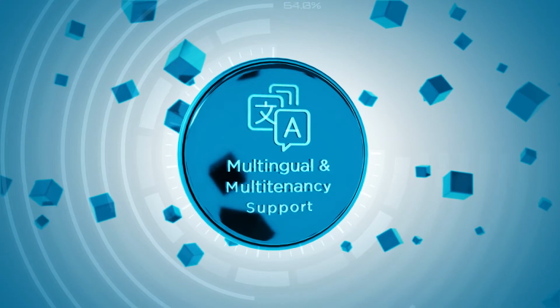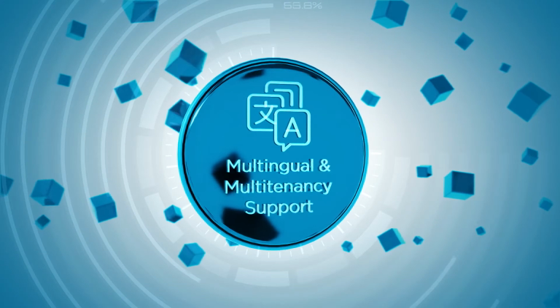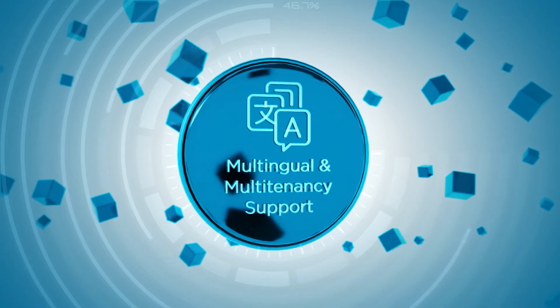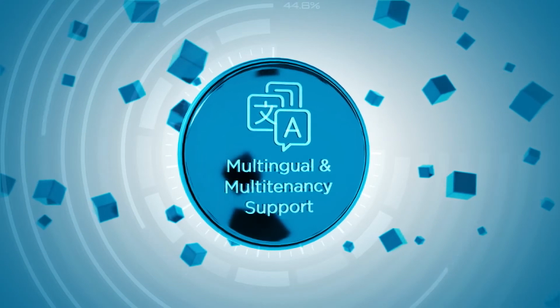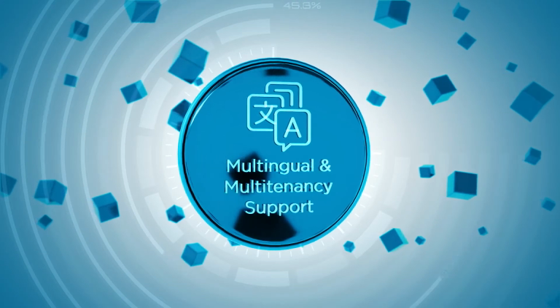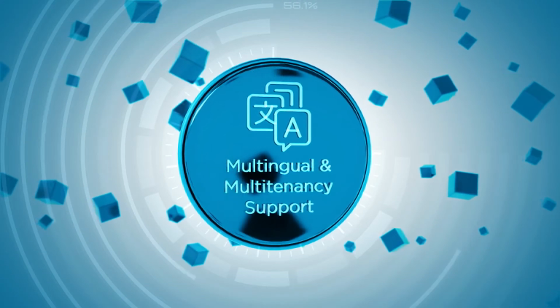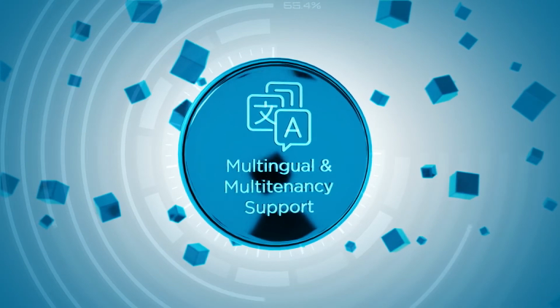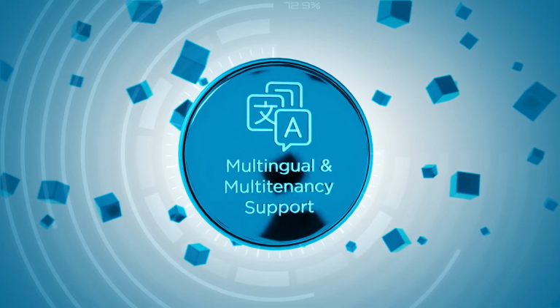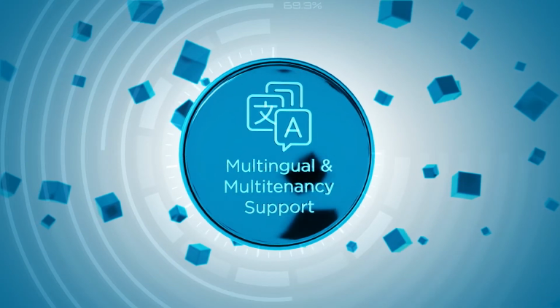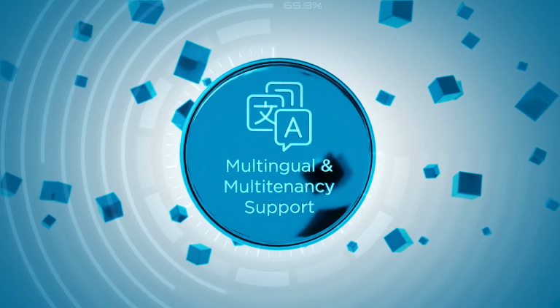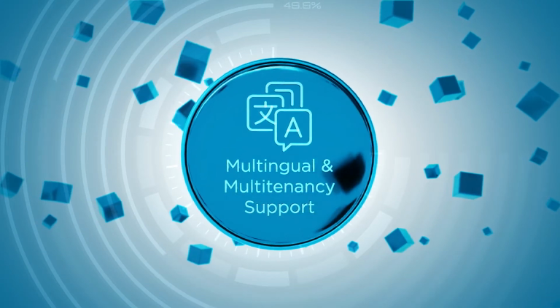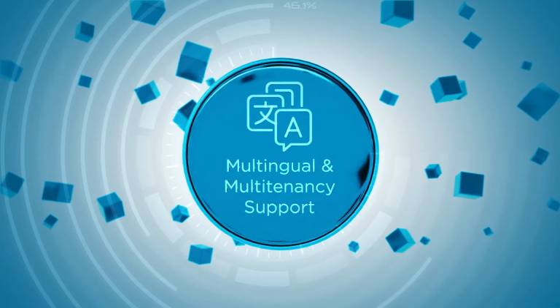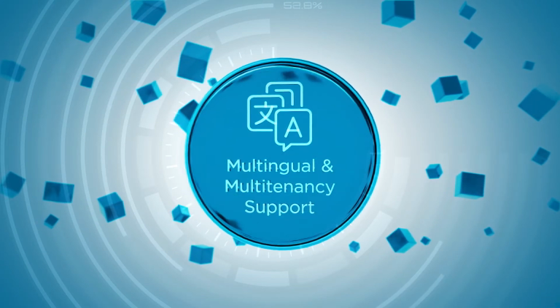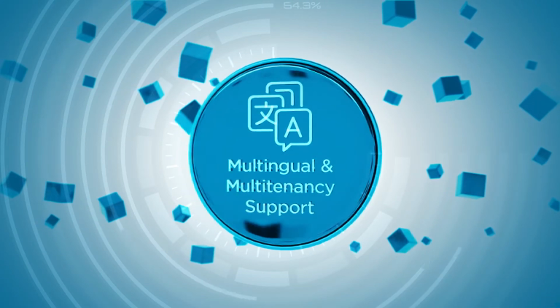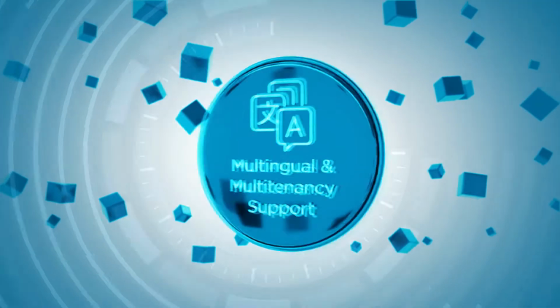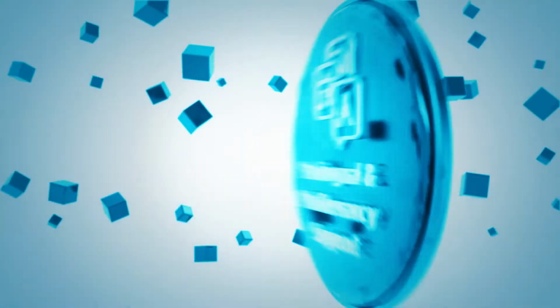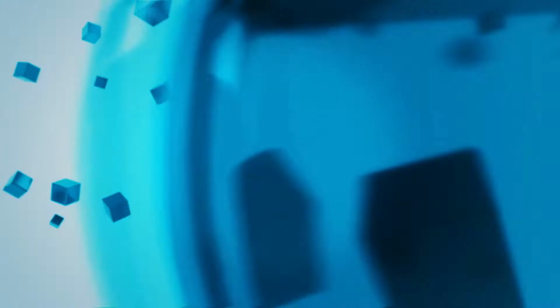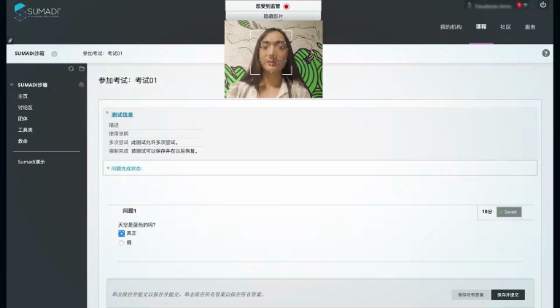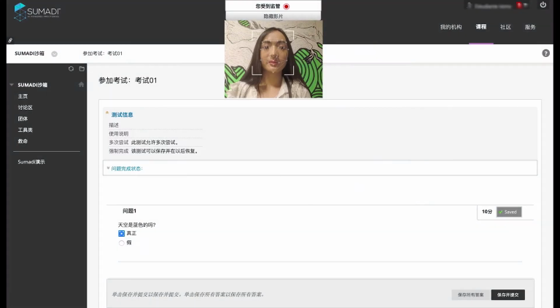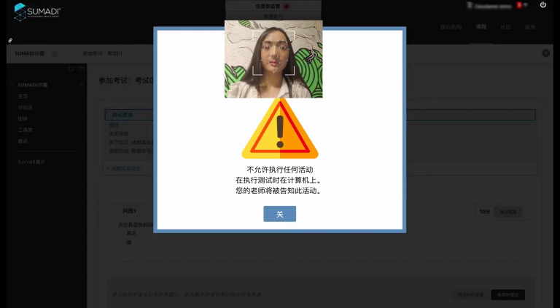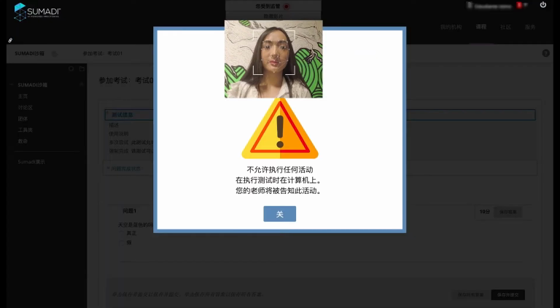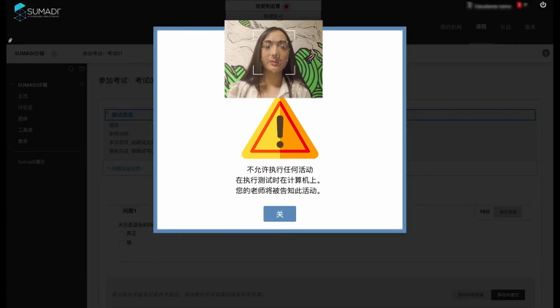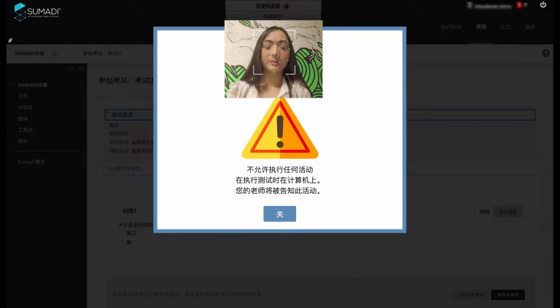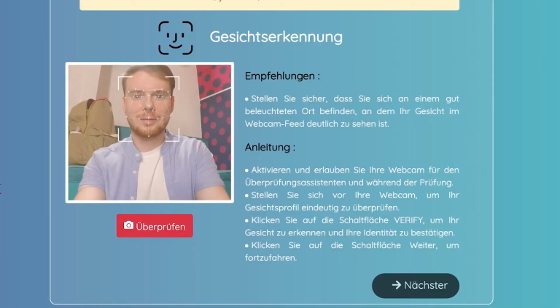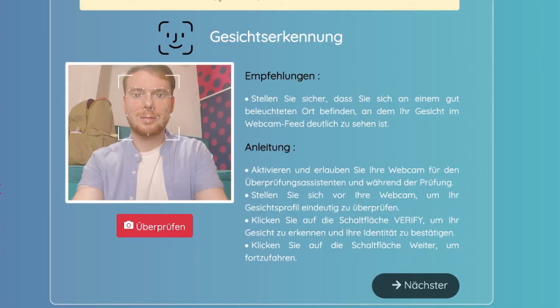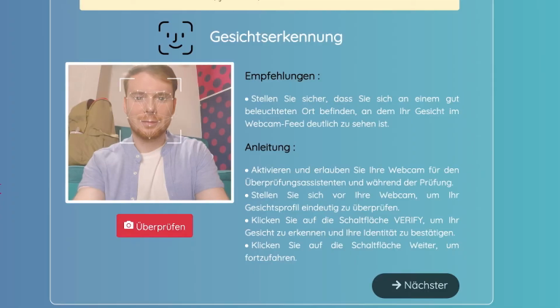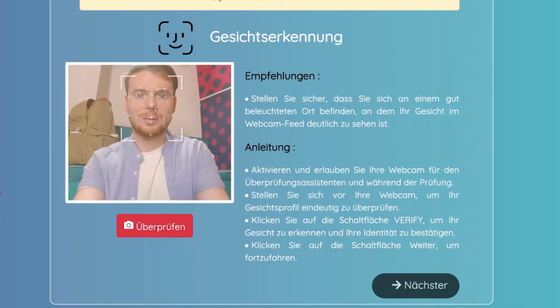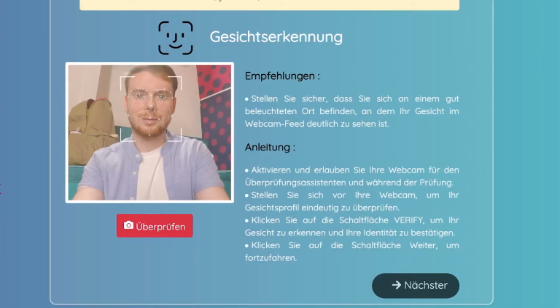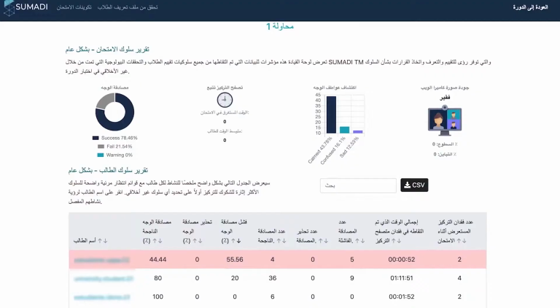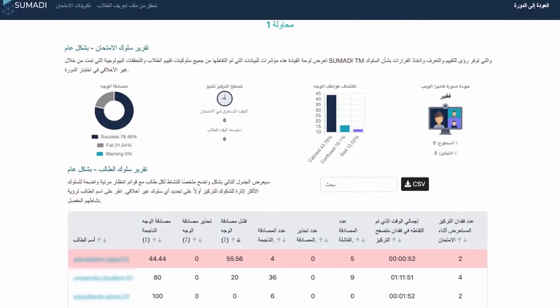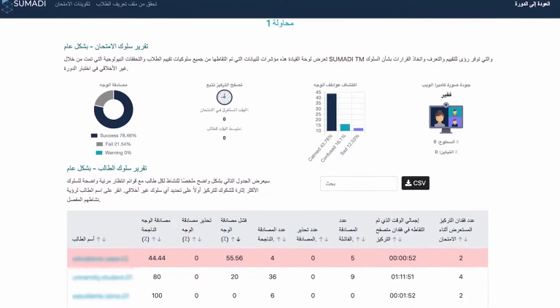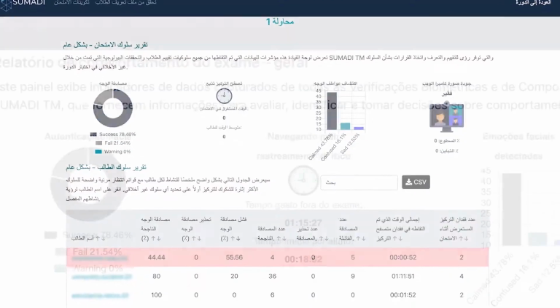Multilingual and multi-client support: SUMARI supports user settings for LMS environments in a variety of languages.